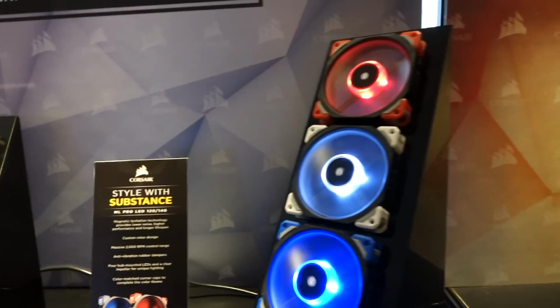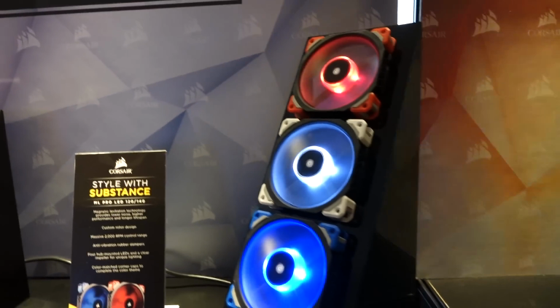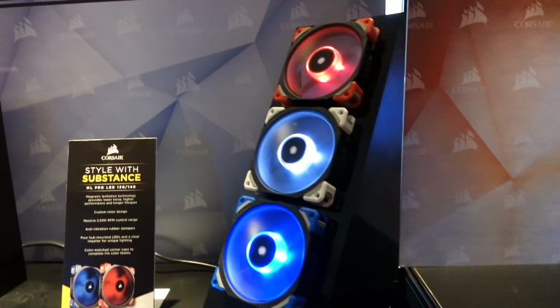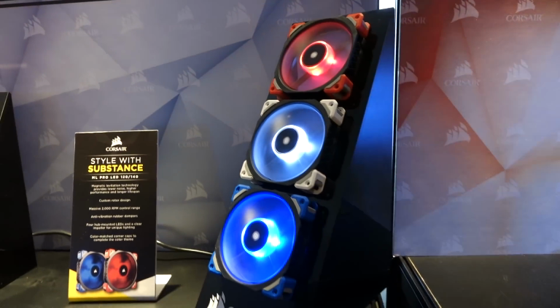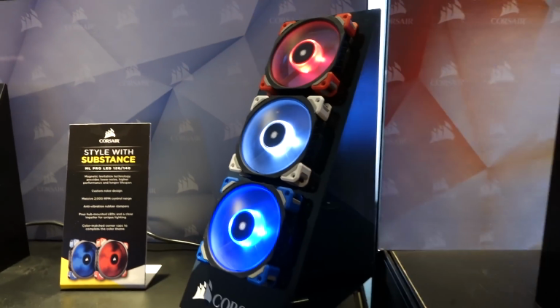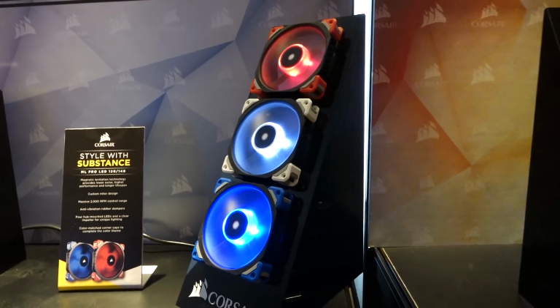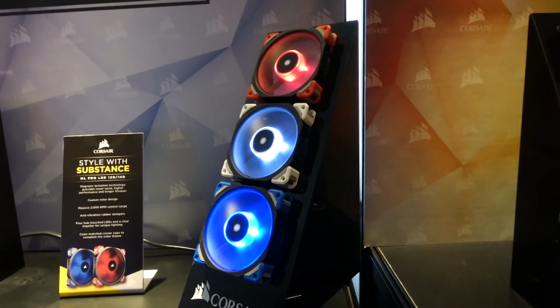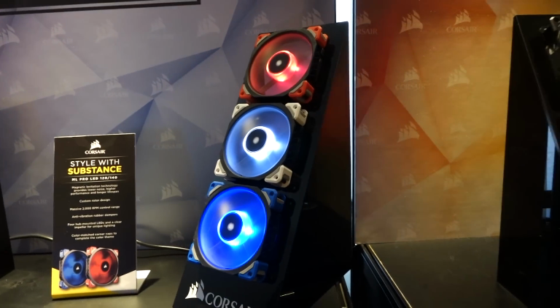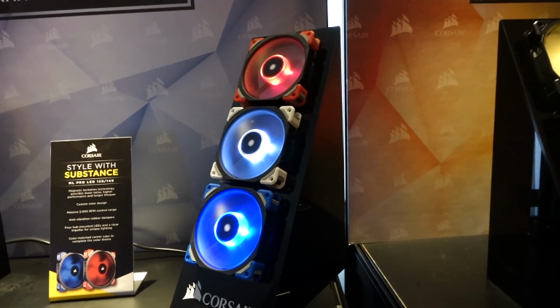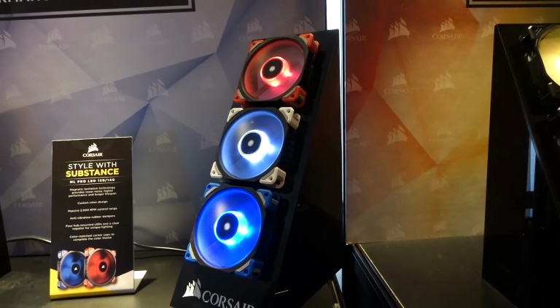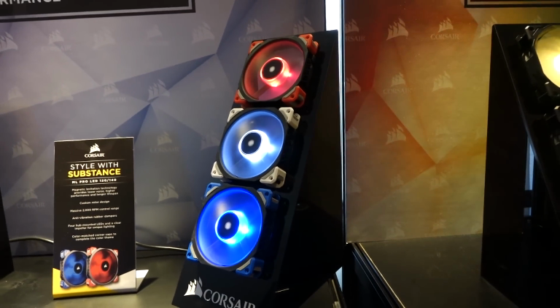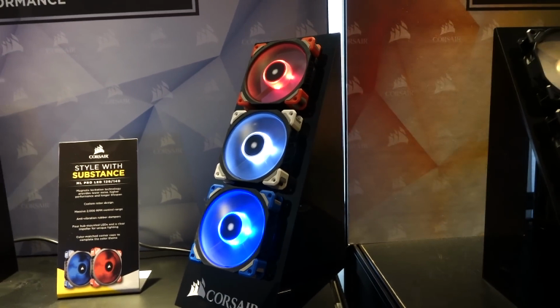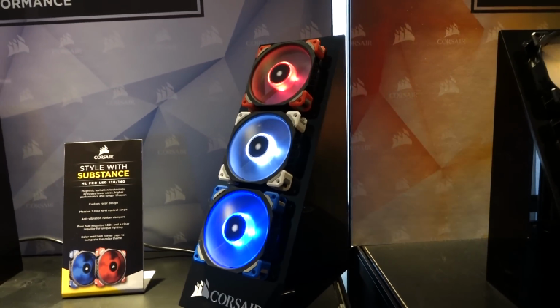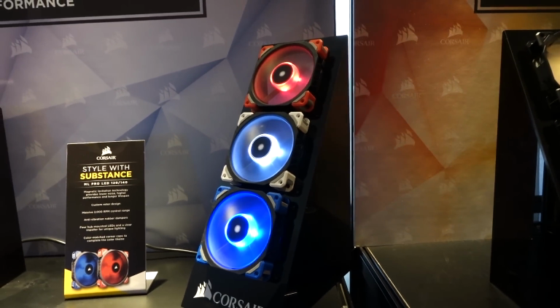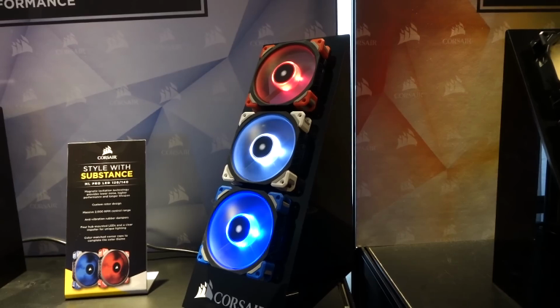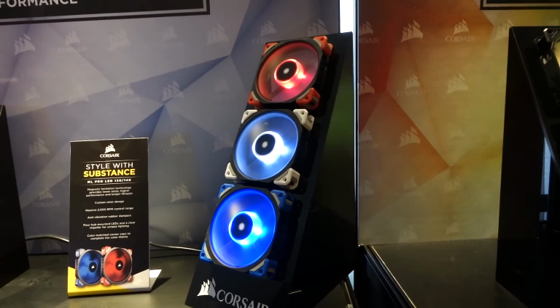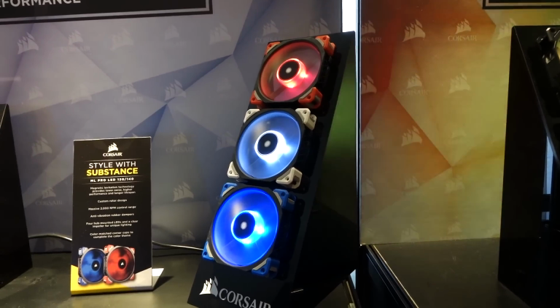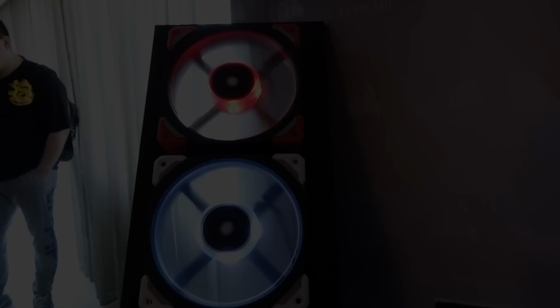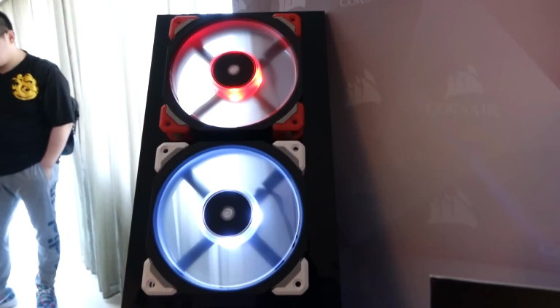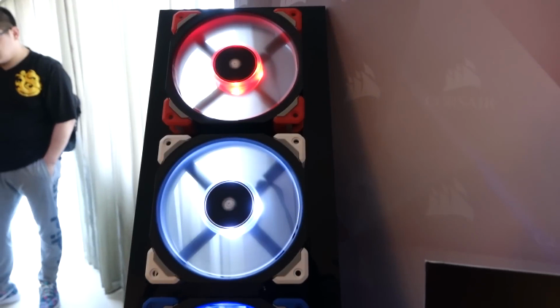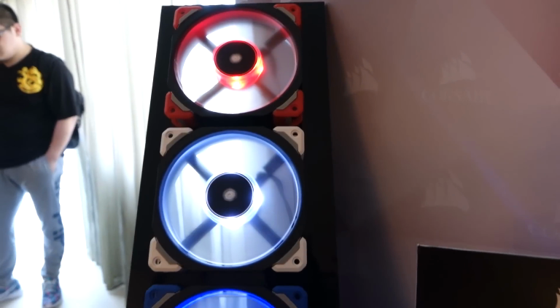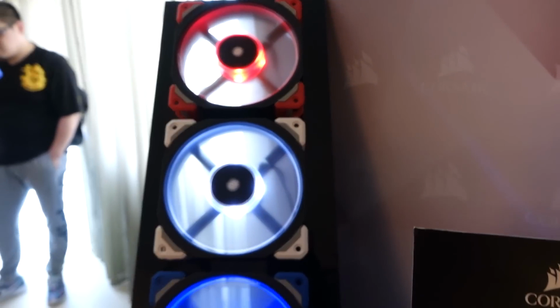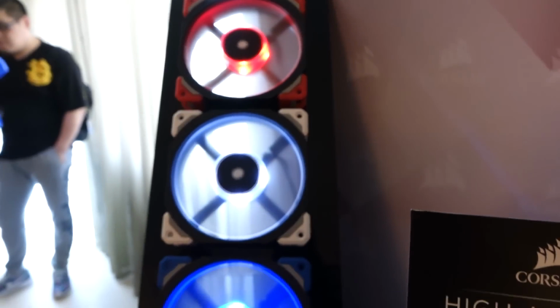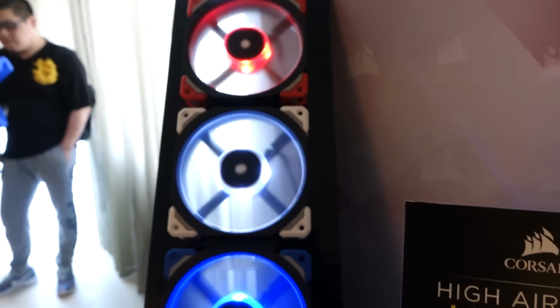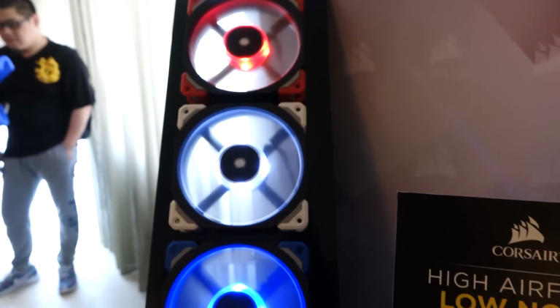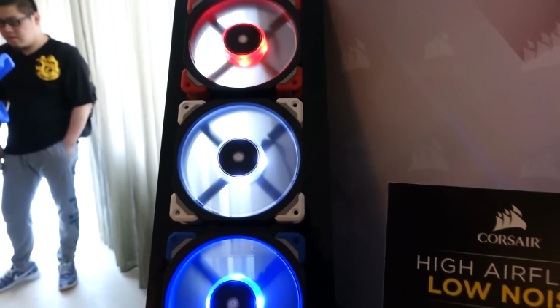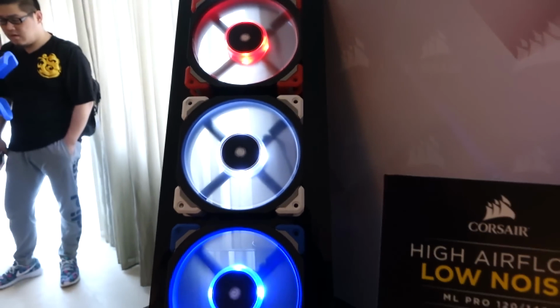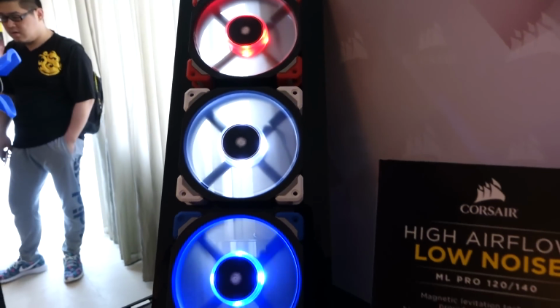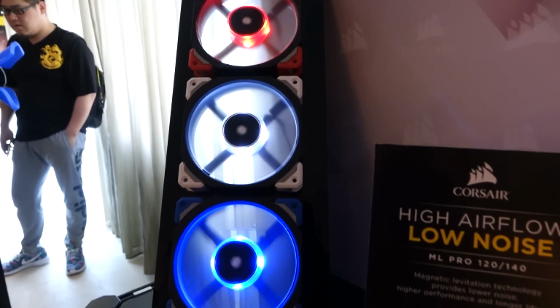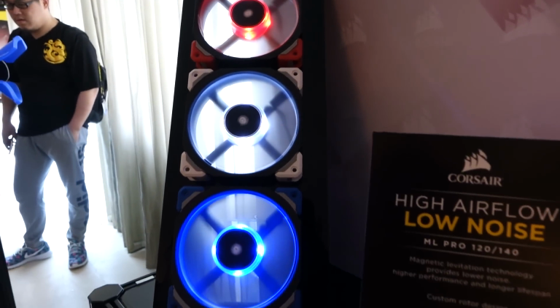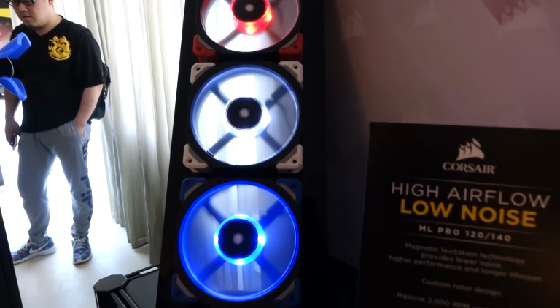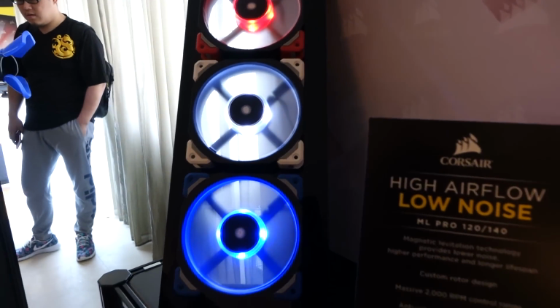These fans are made from fiberglass reinforced polymer. Corsair claims that you can stand on these fans and they will not break. Wow, that's built Corsair tough.